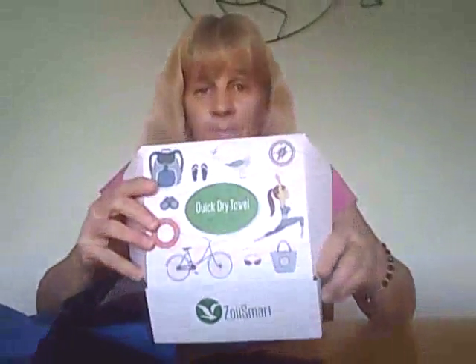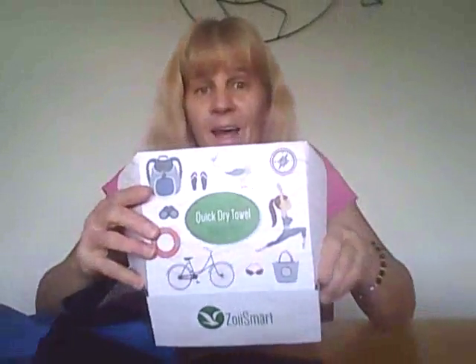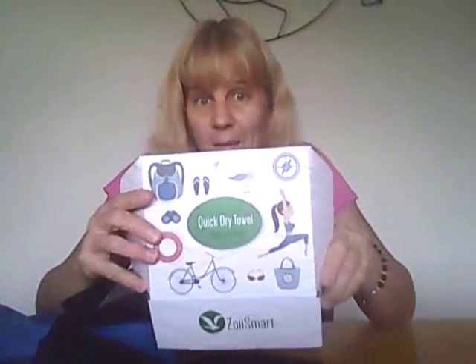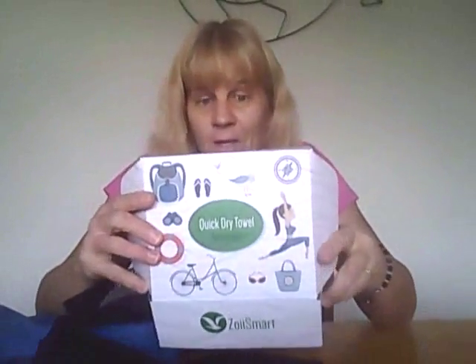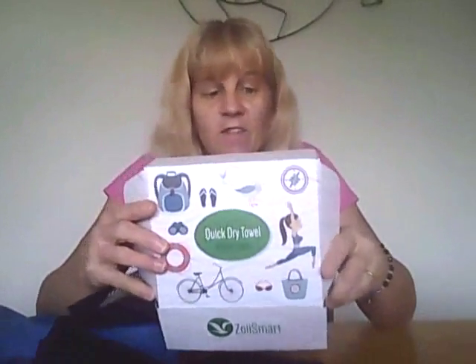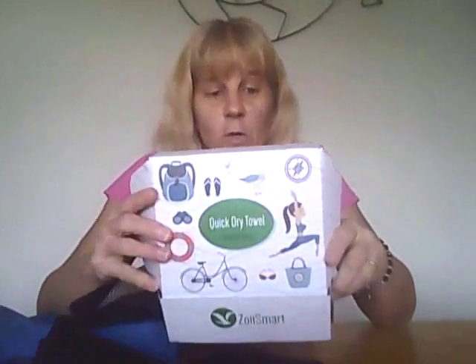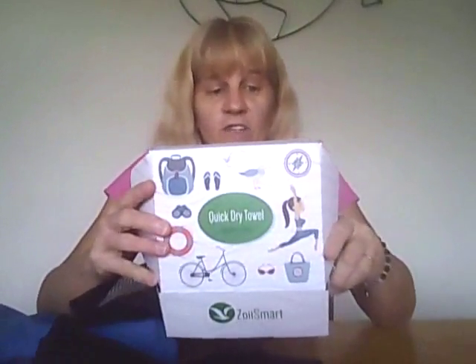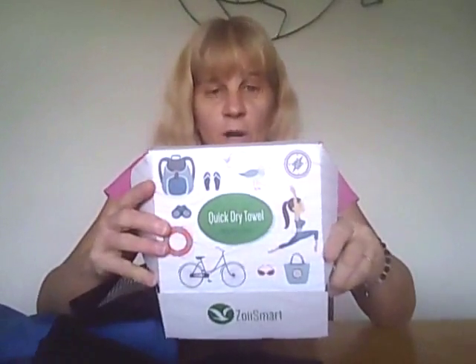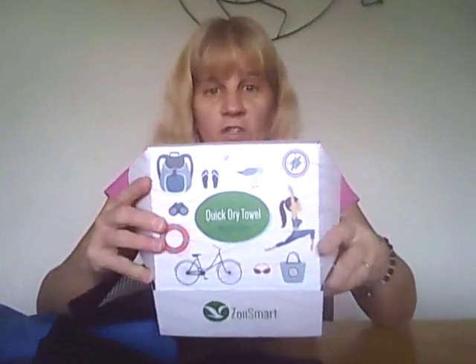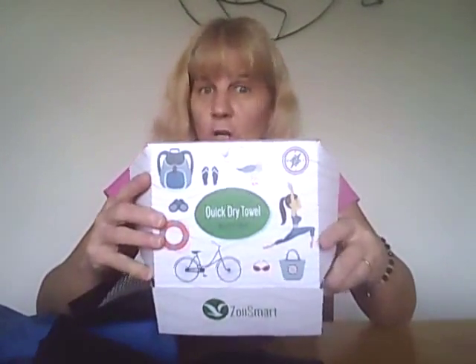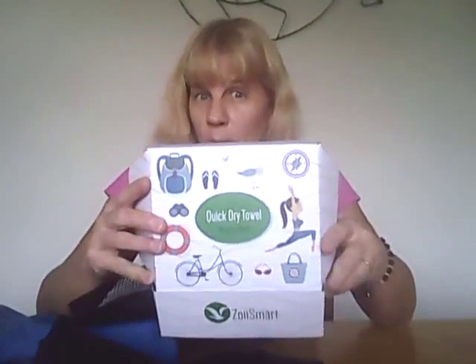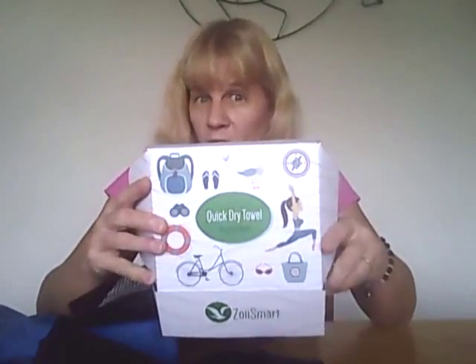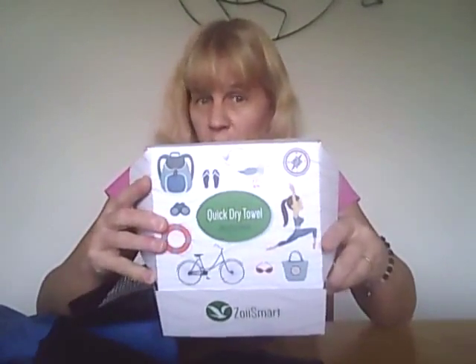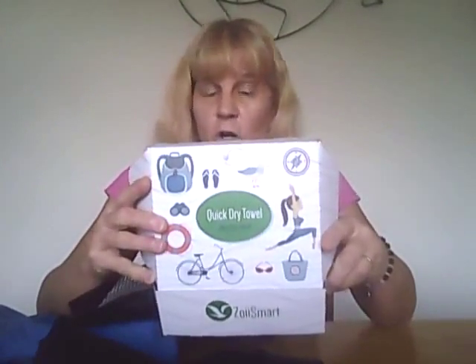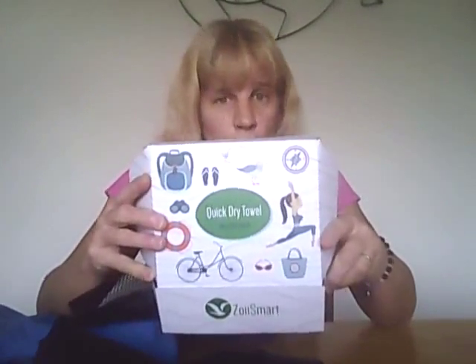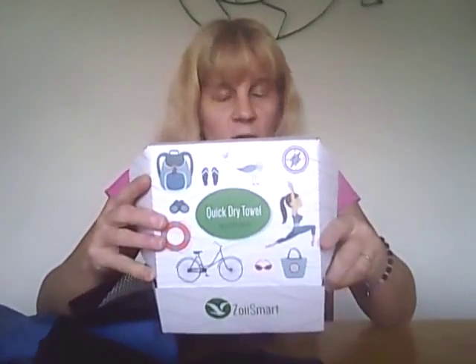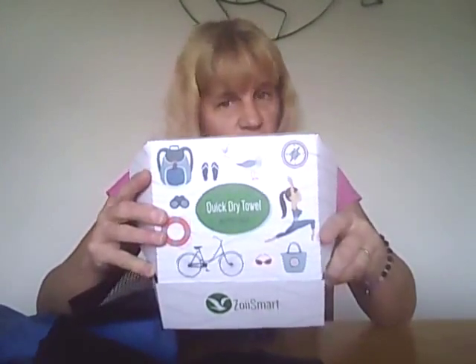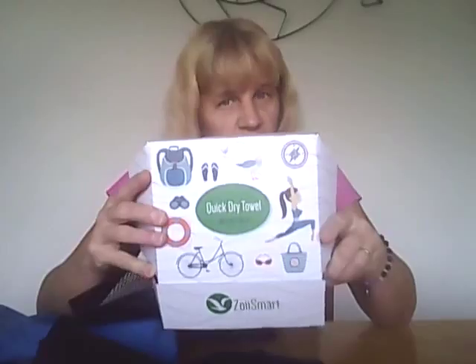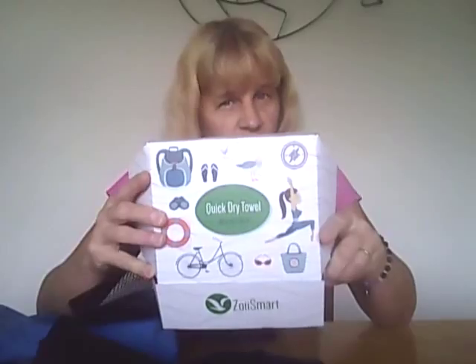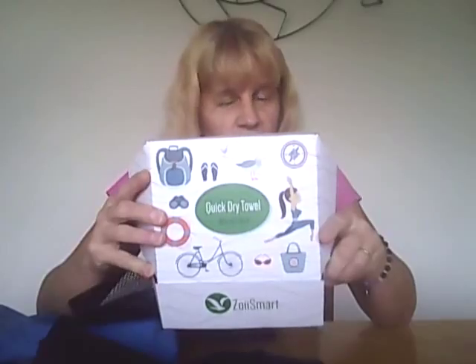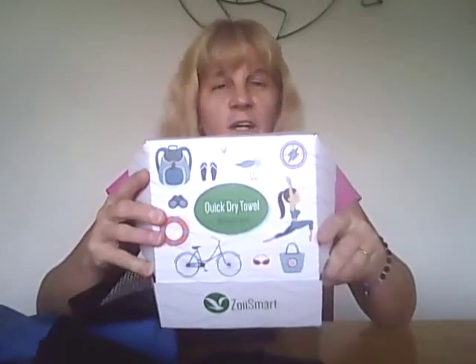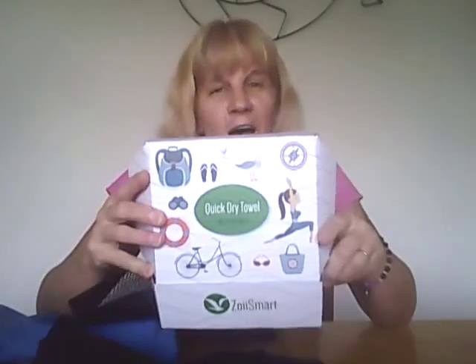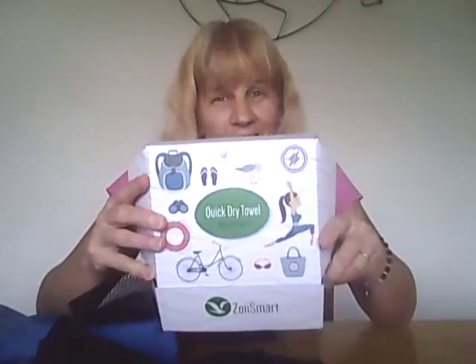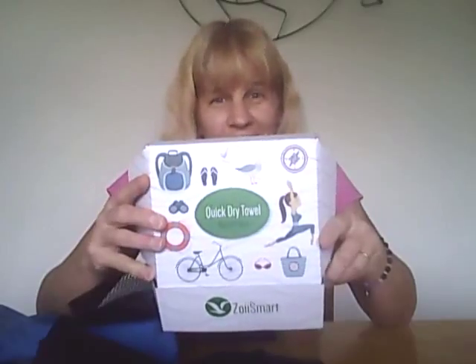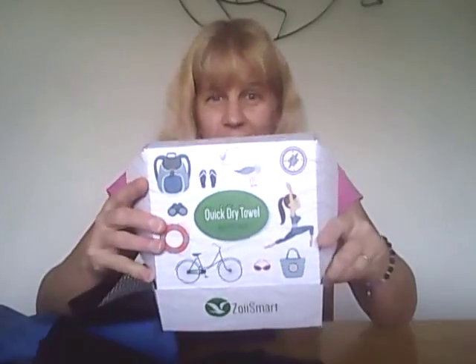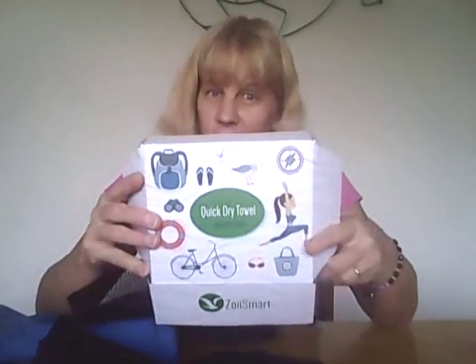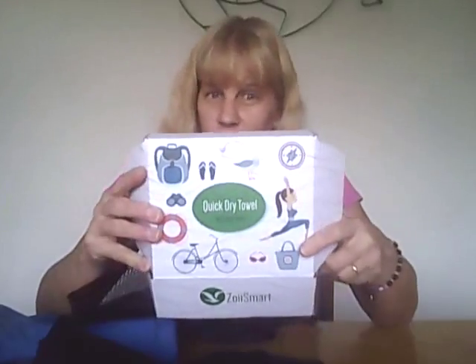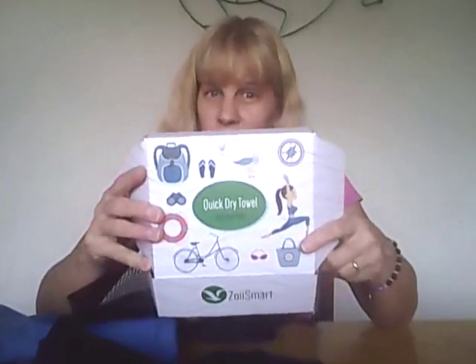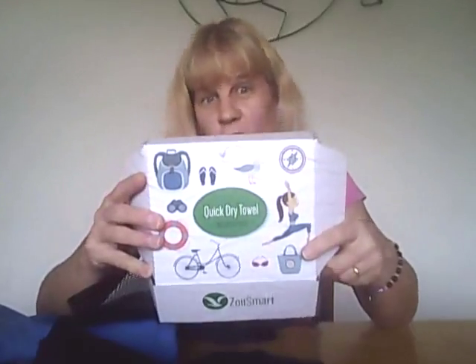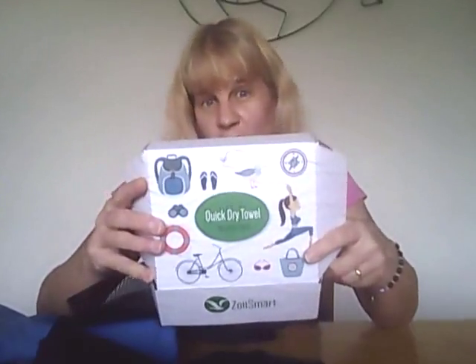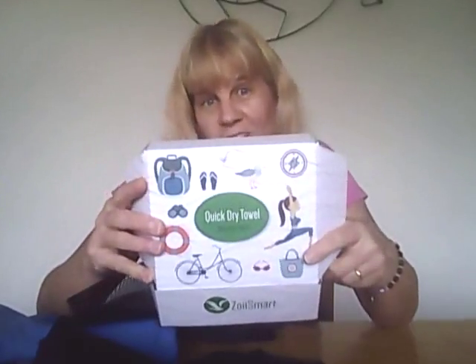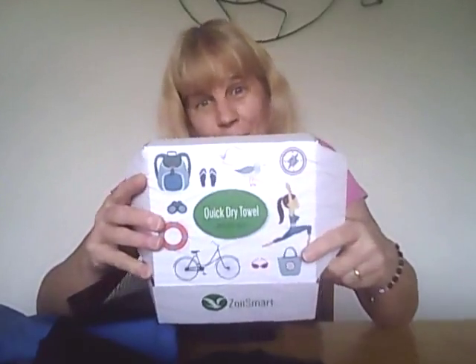Again, it's the Zoe Smart Microfiber Quick-Drying Towel Set. I'll leave the link so you can get more information and purchase one for yourself.